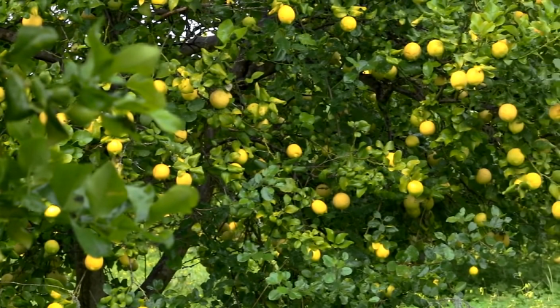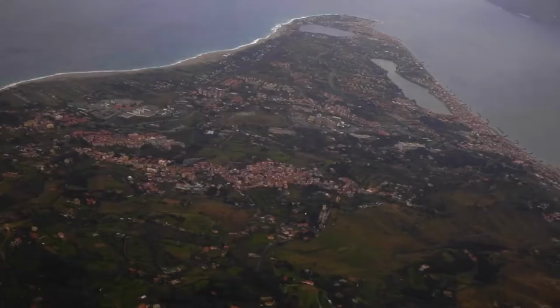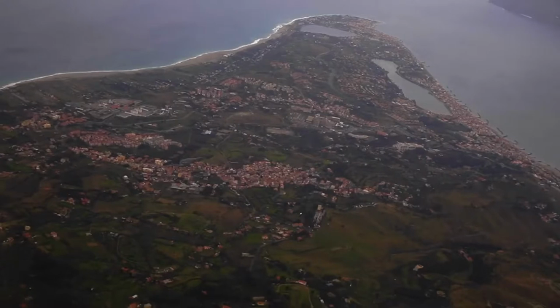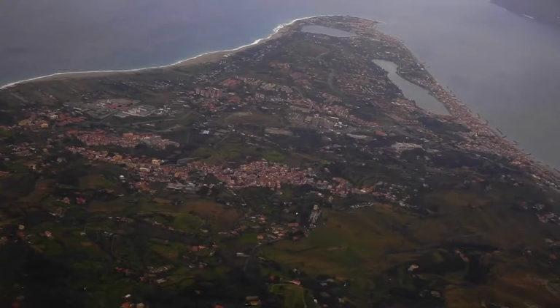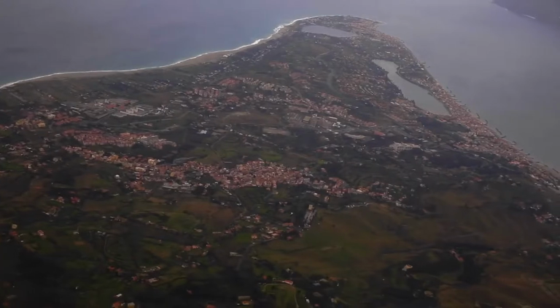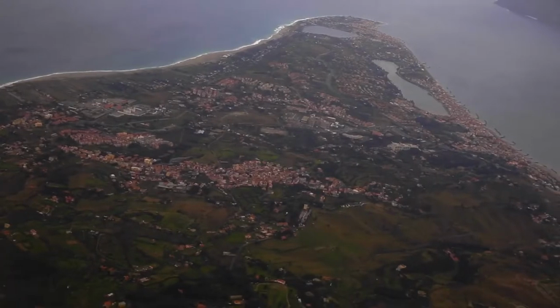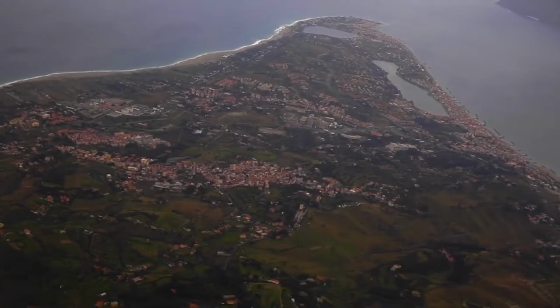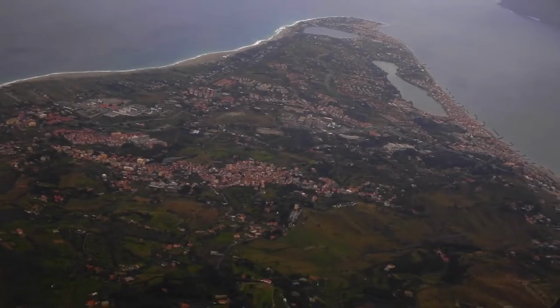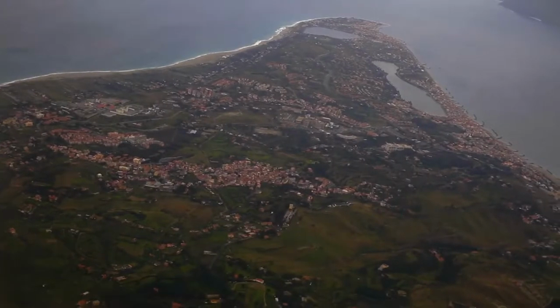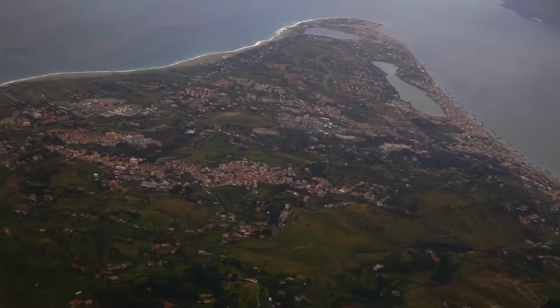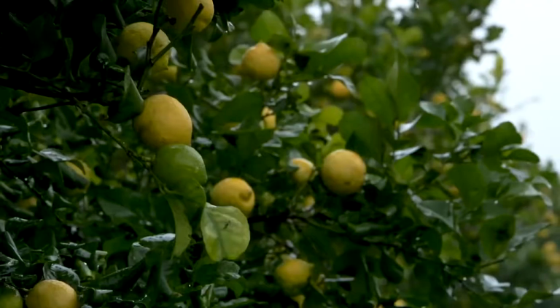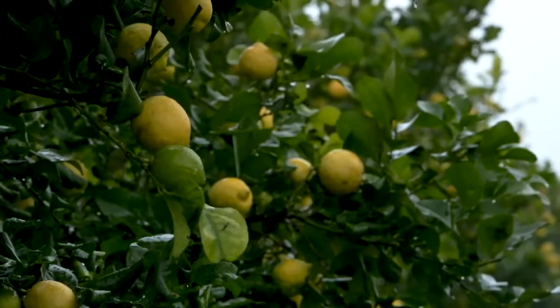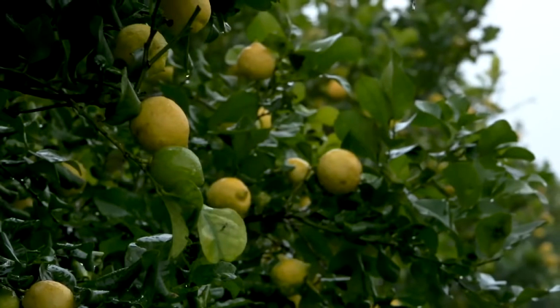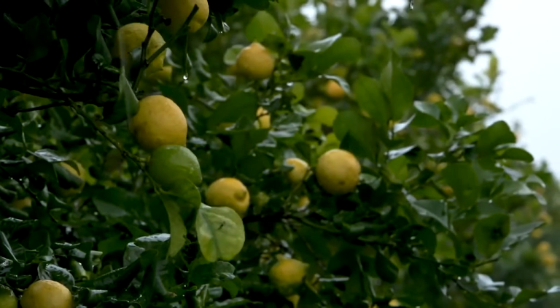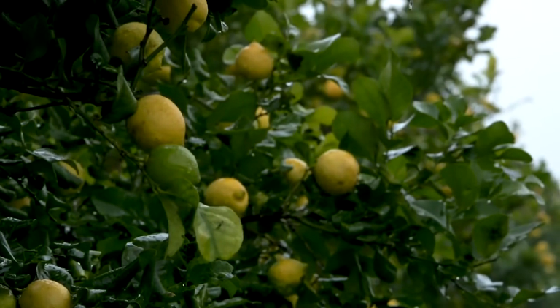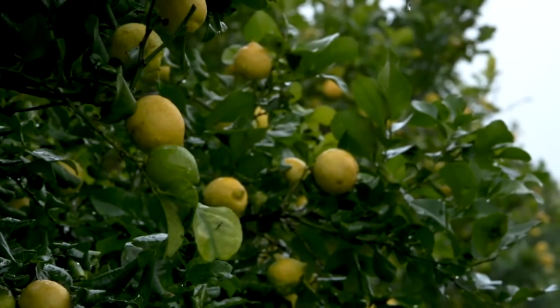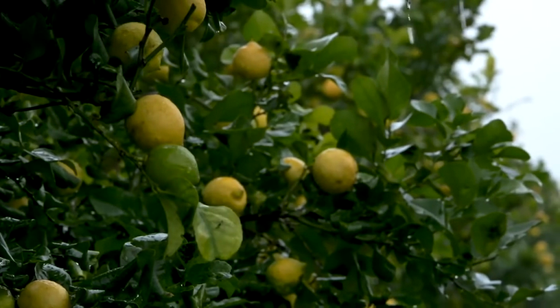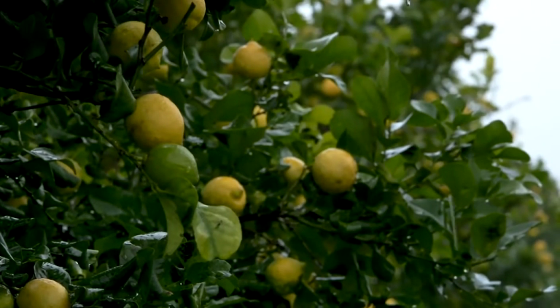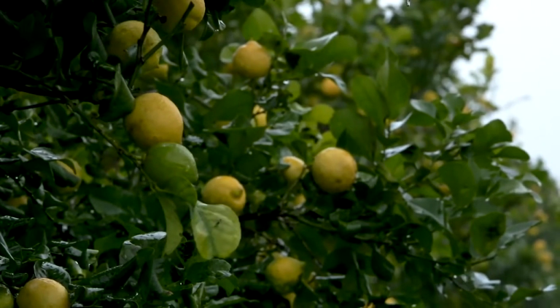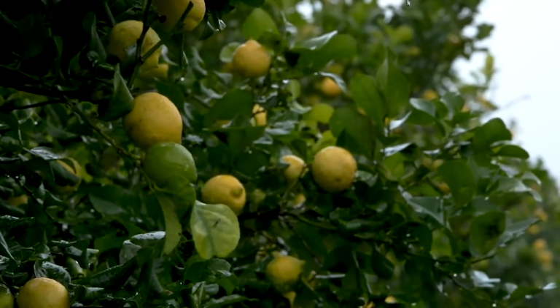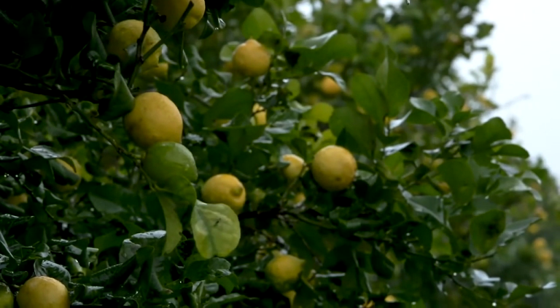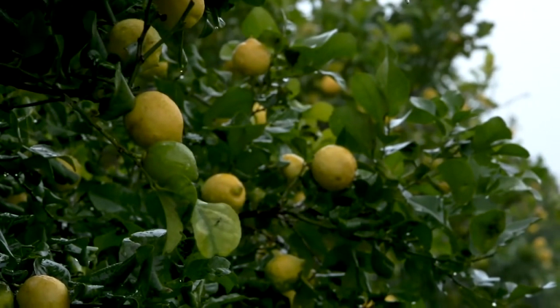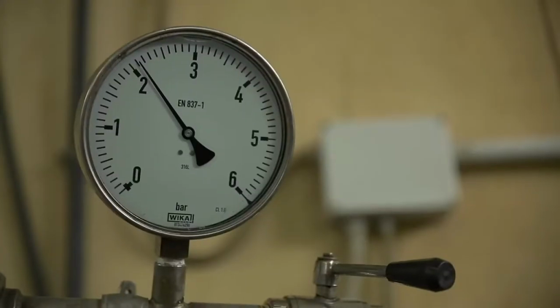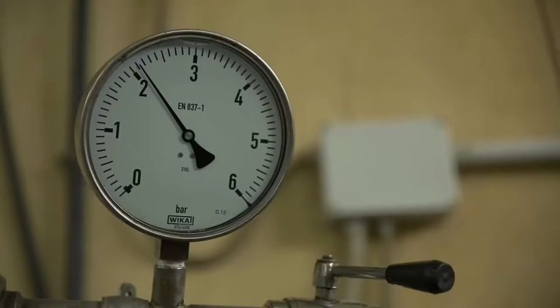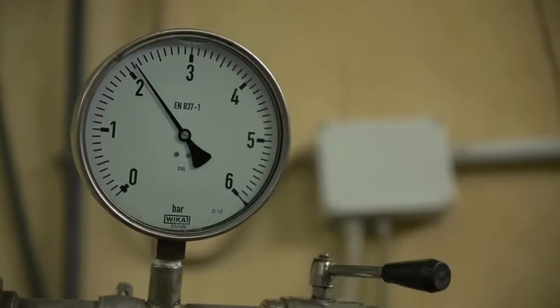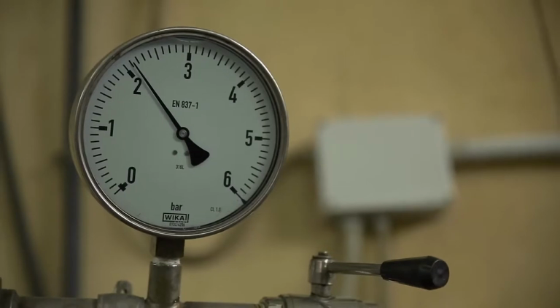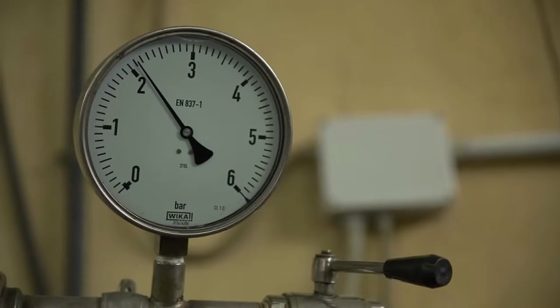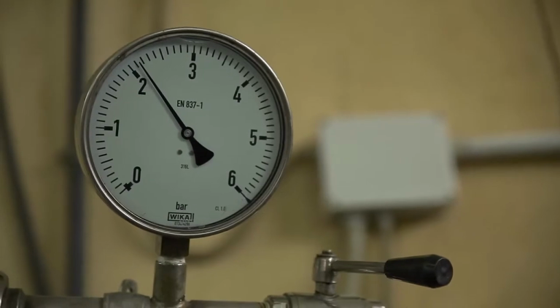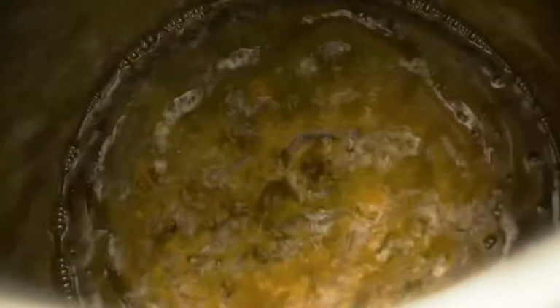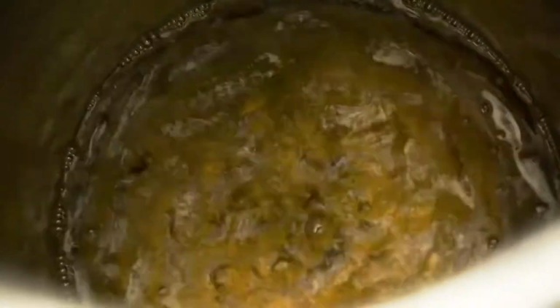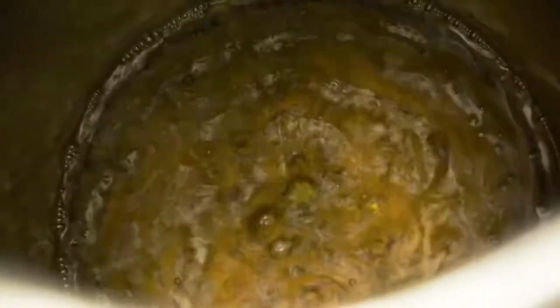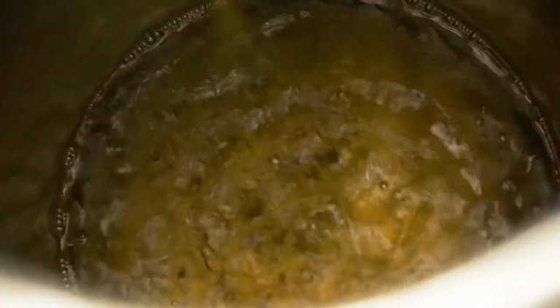Potency can also vary depending on the geographic location and weather where the plant was grown, or the method and even the duration of distillation.